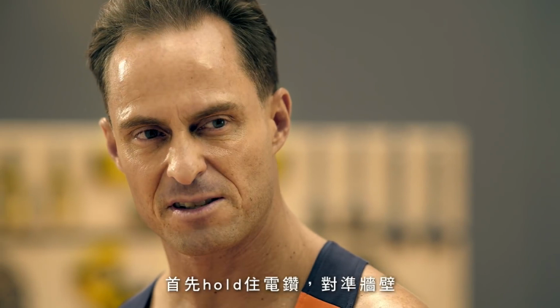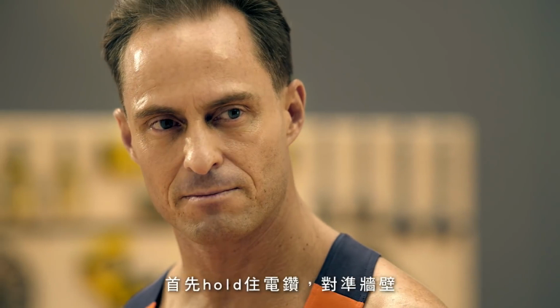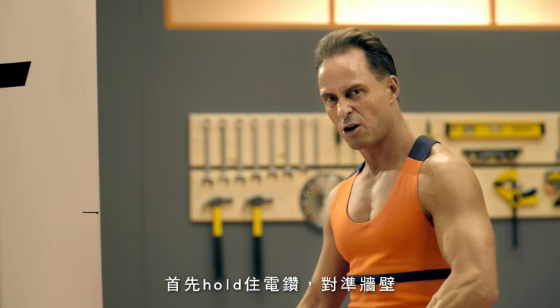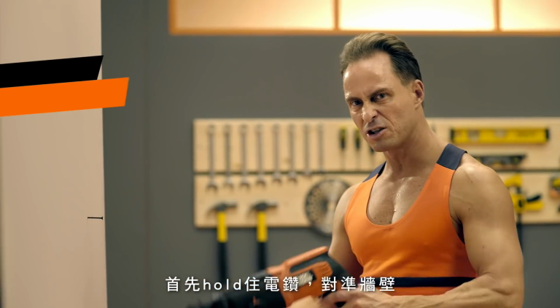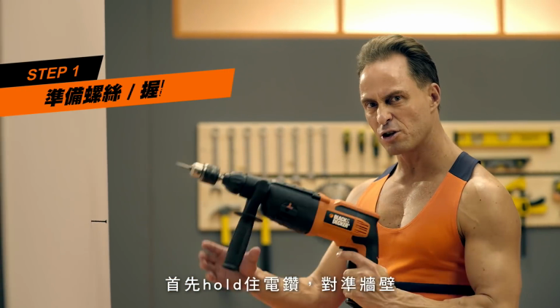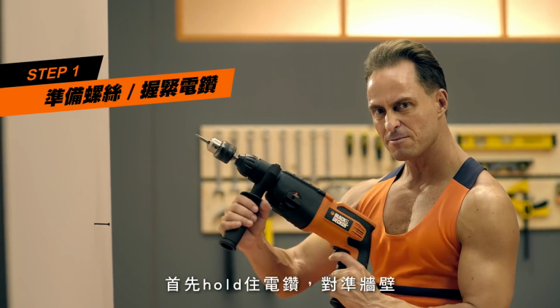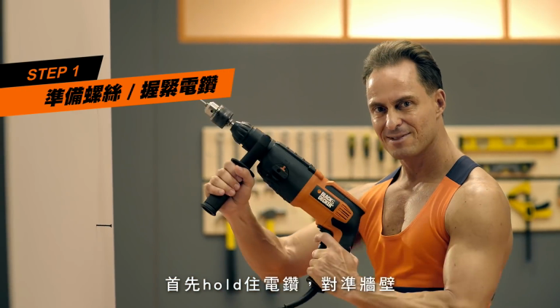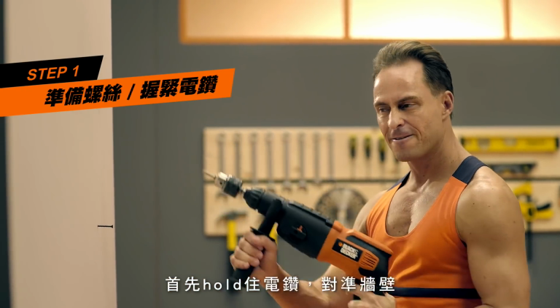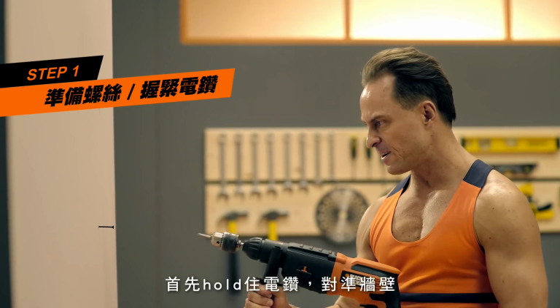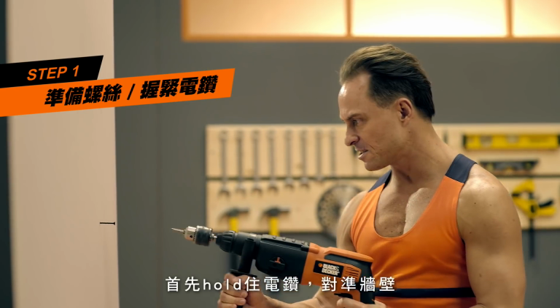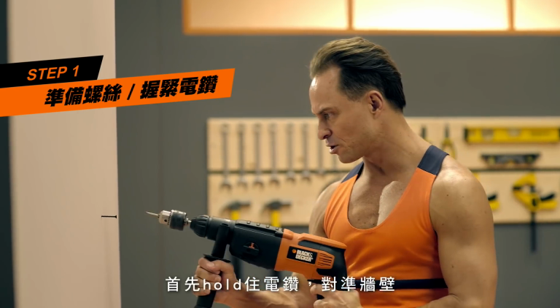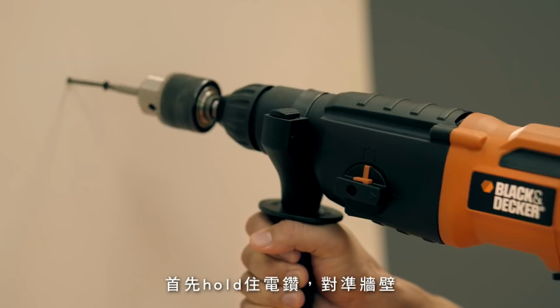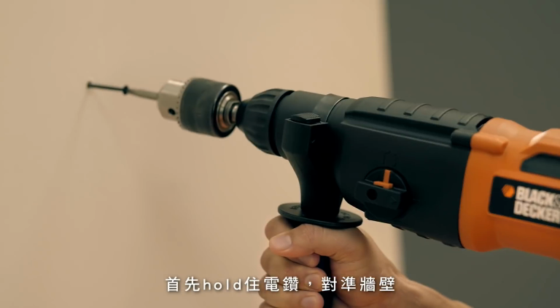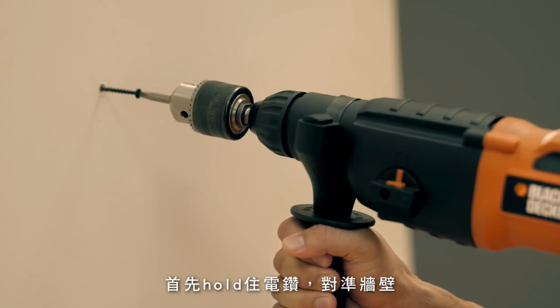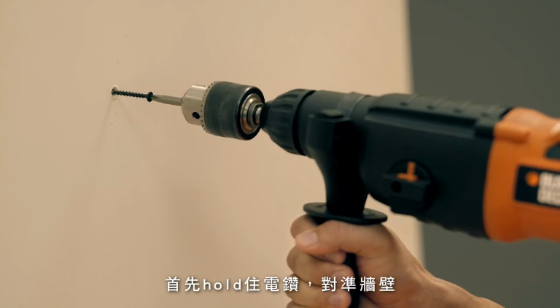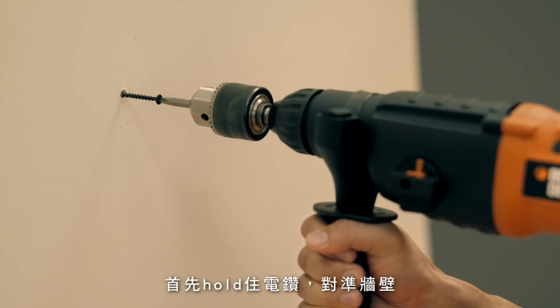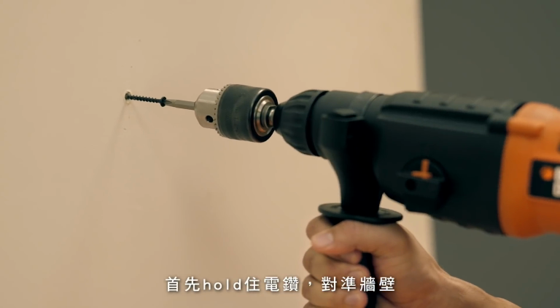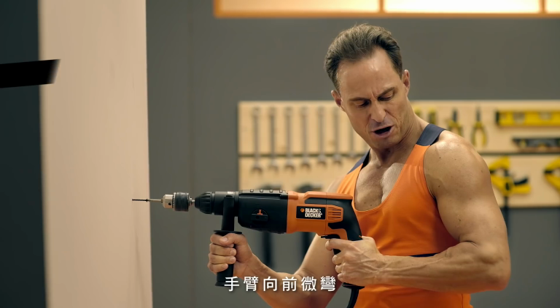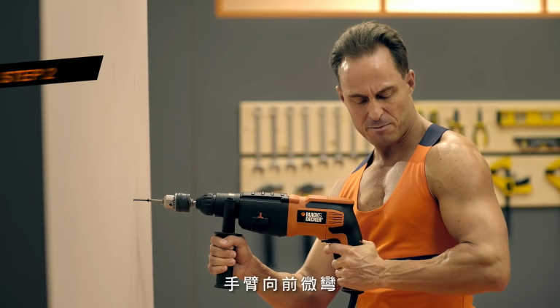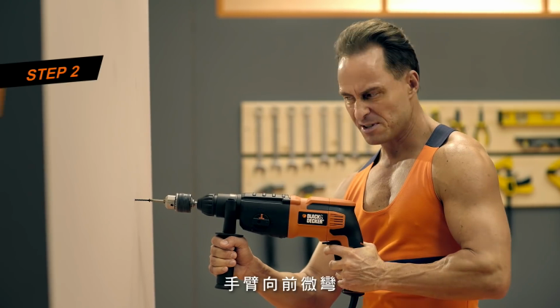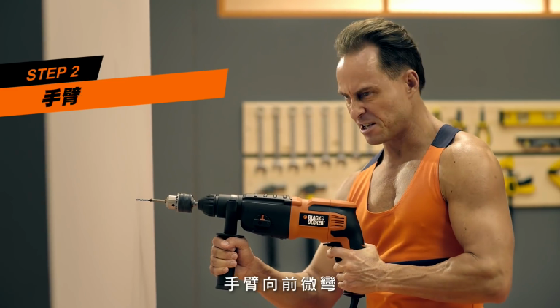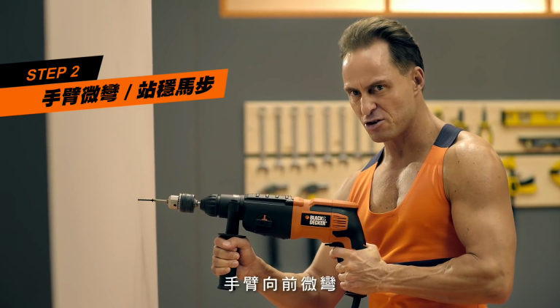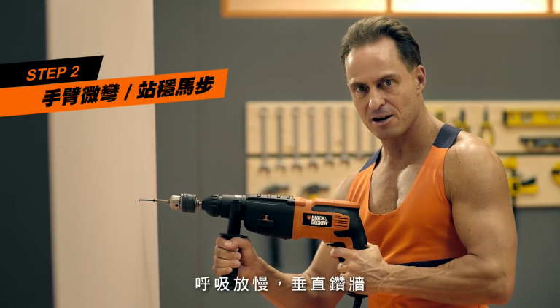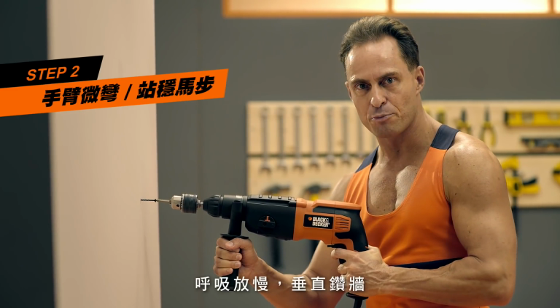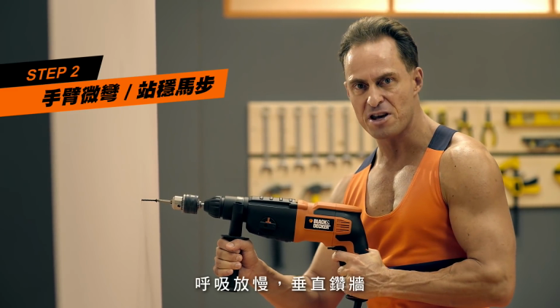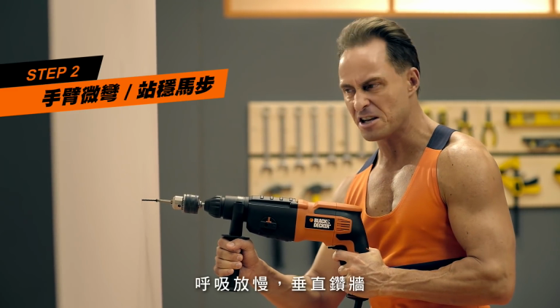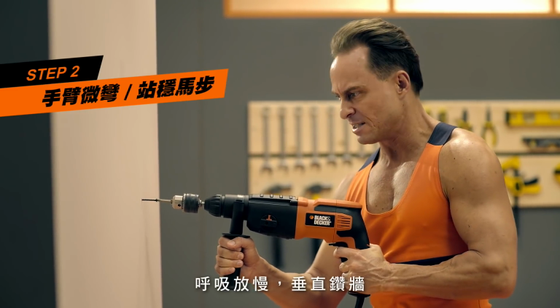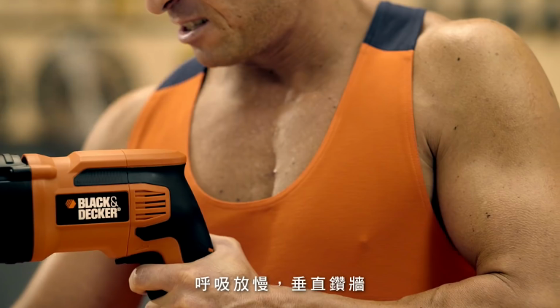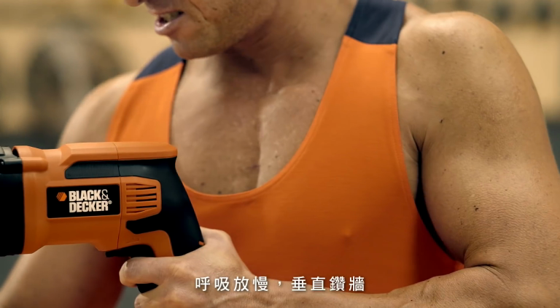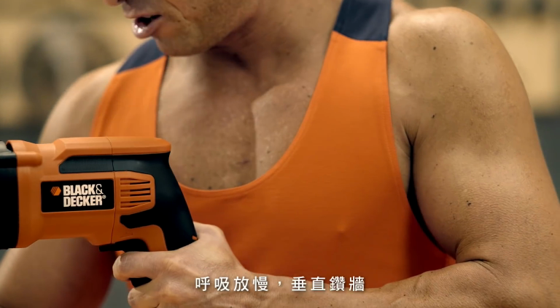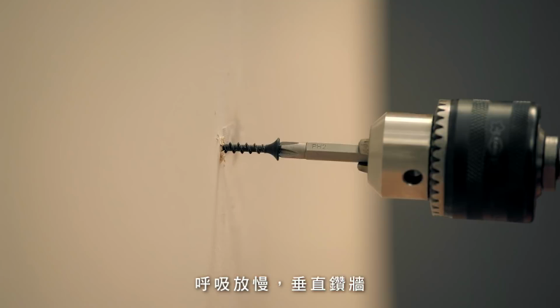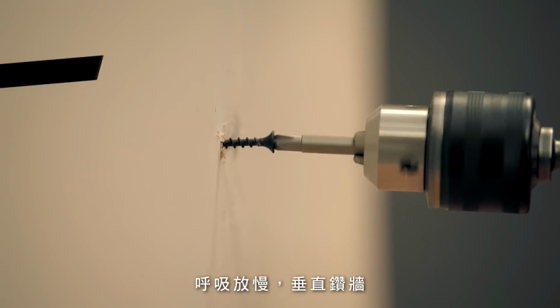First, hold the drill. Facing to the wall. Bend your arm. Slow down your breathing. Start to drill.